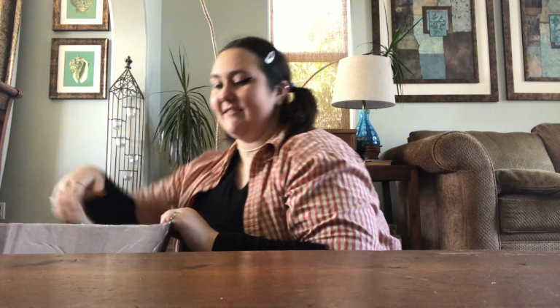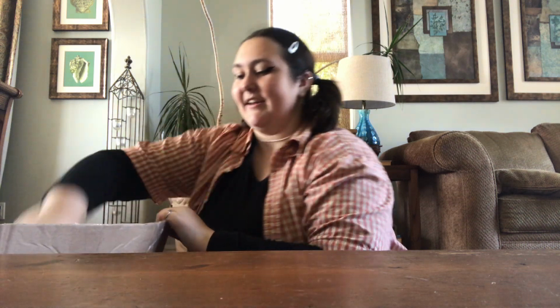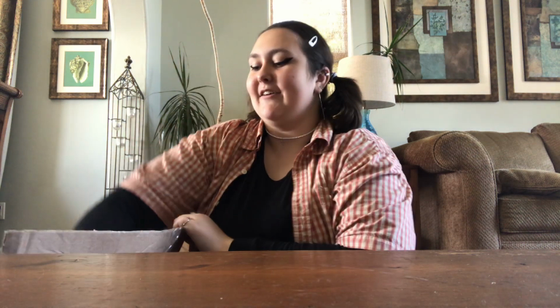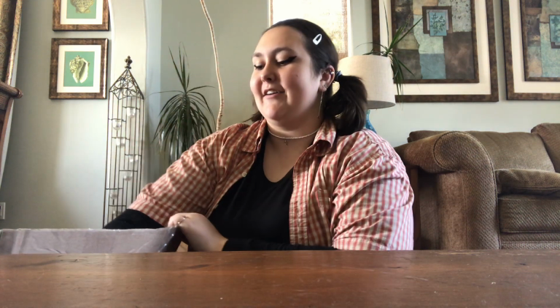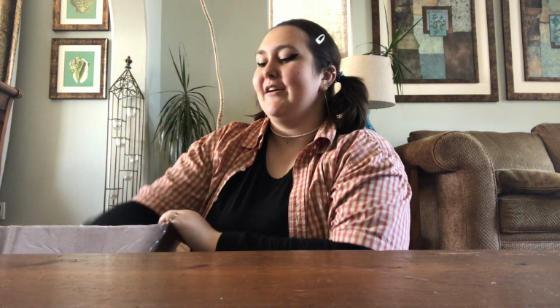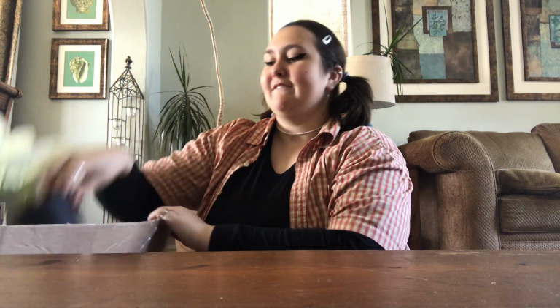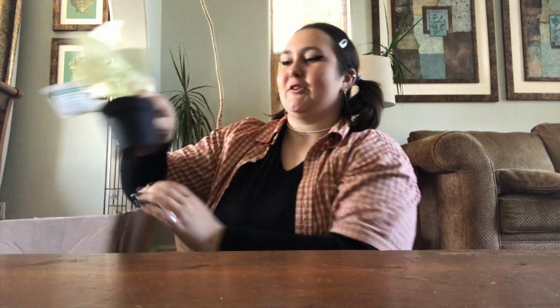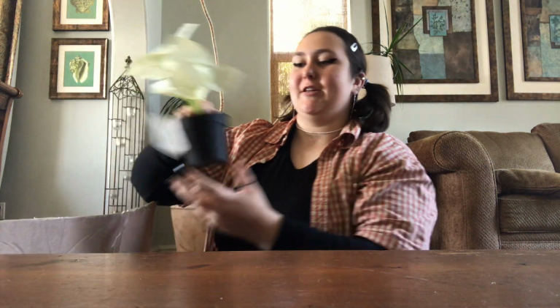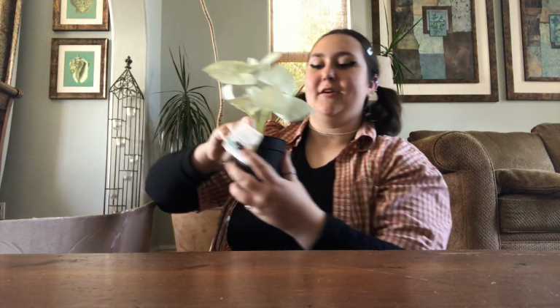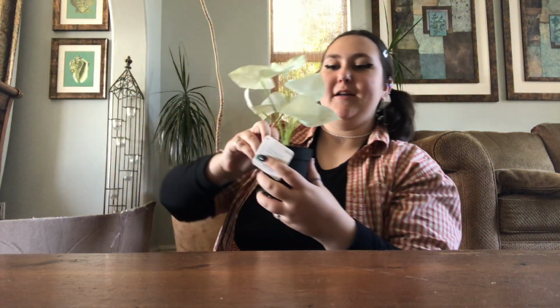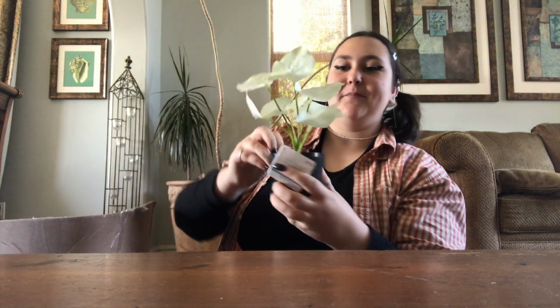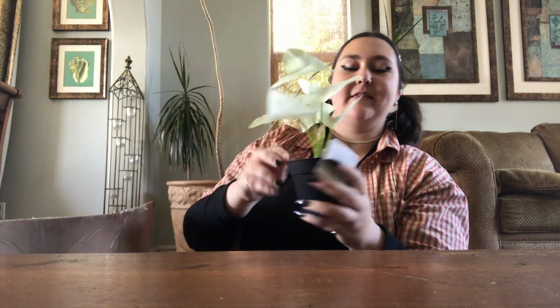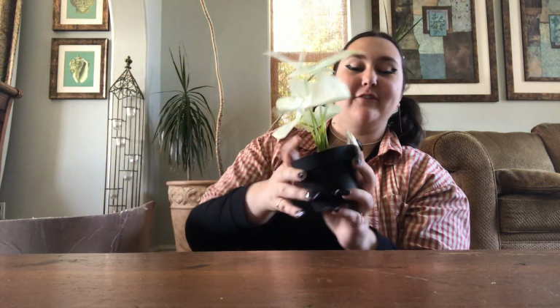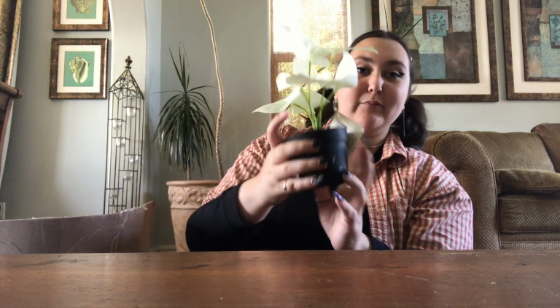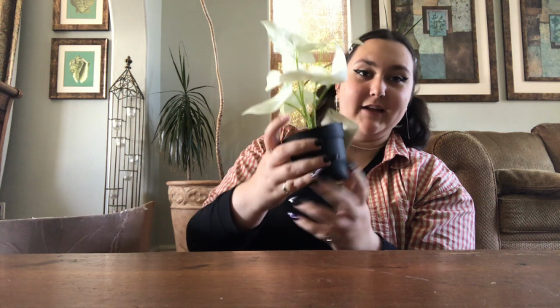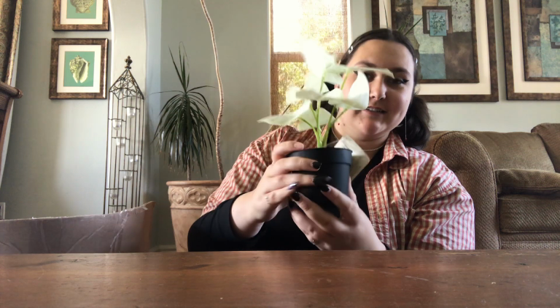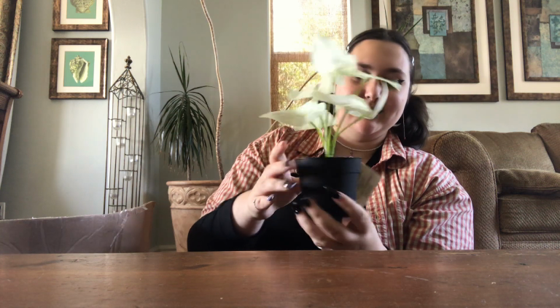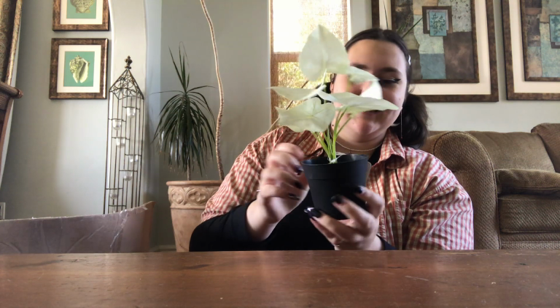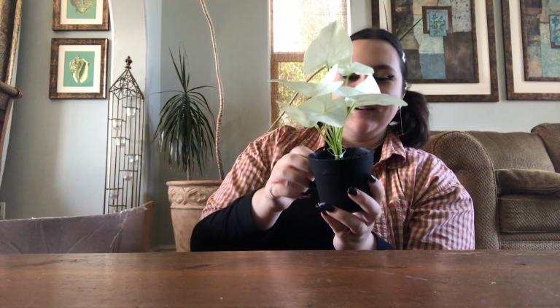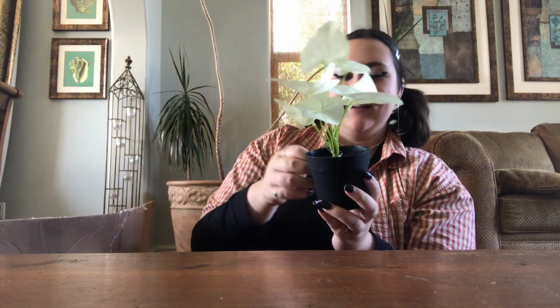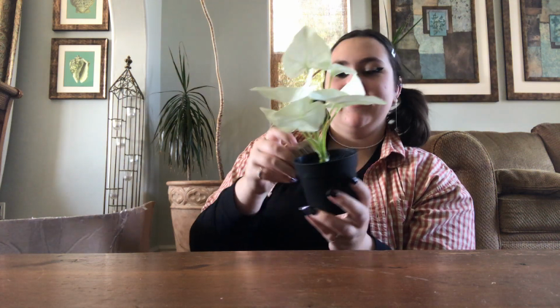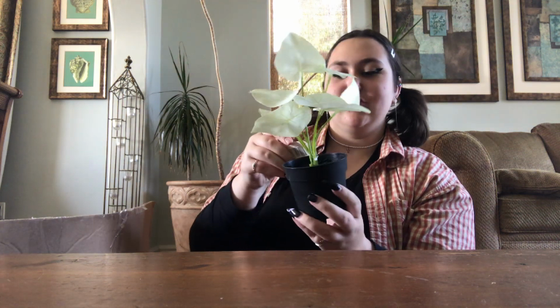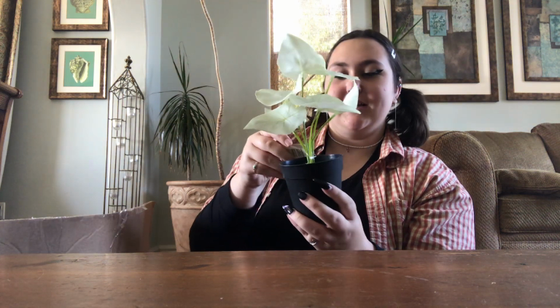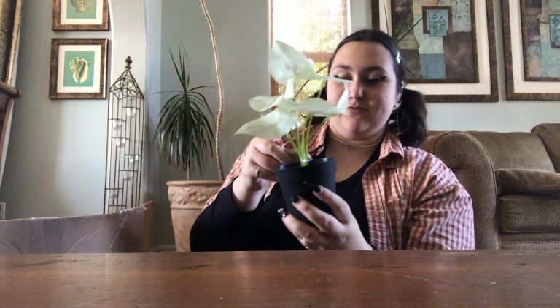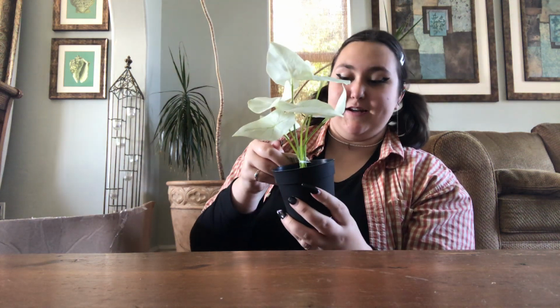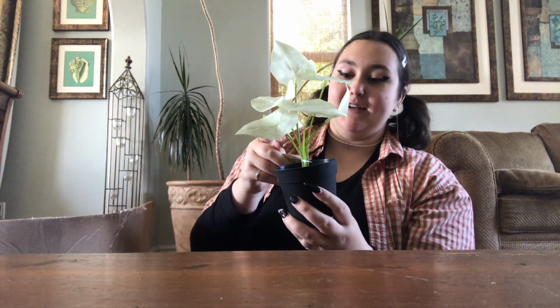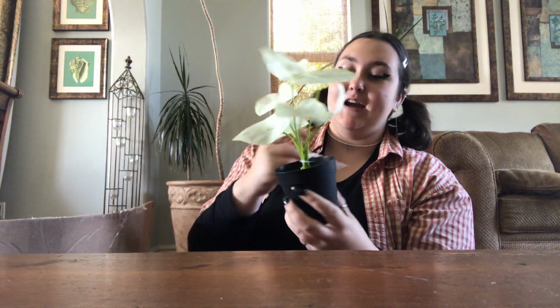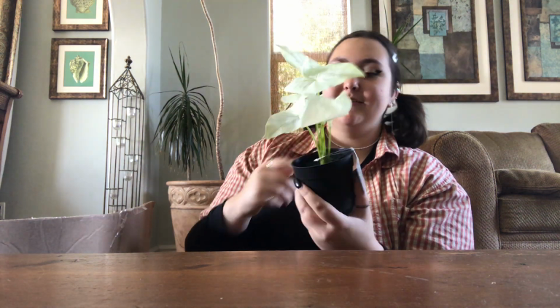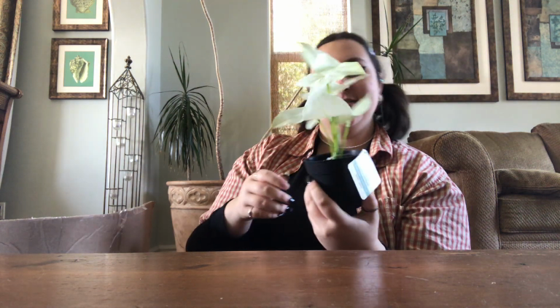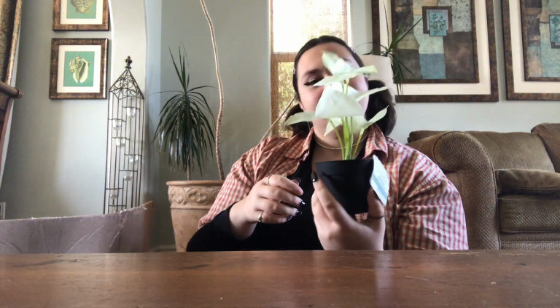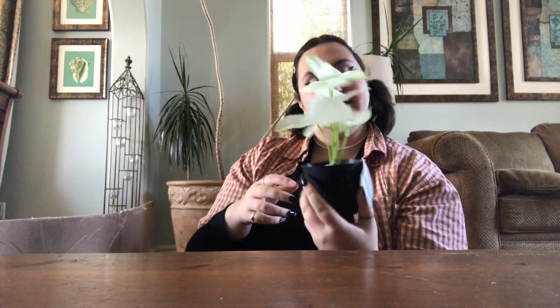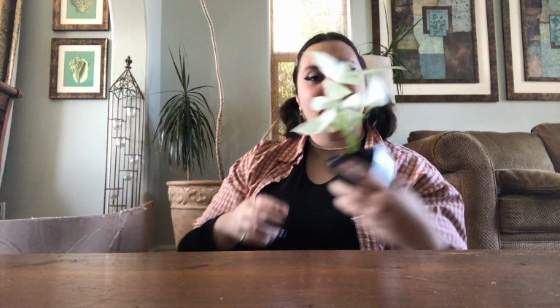Alright, first thing we got: a fake plant. Retails for $9.99, so about $10.